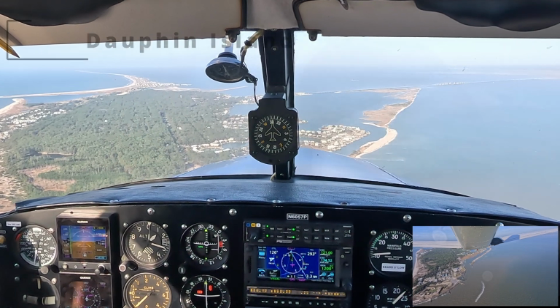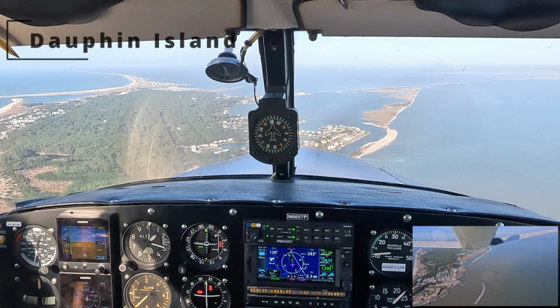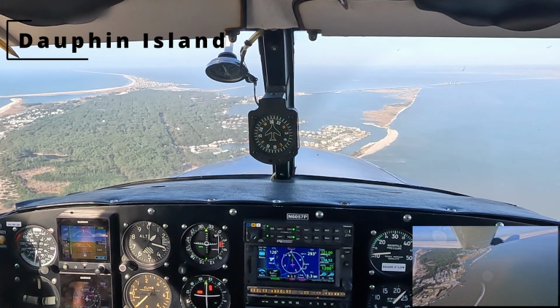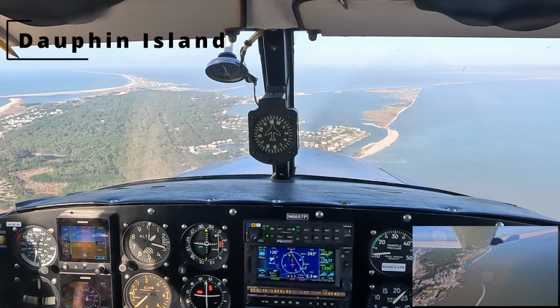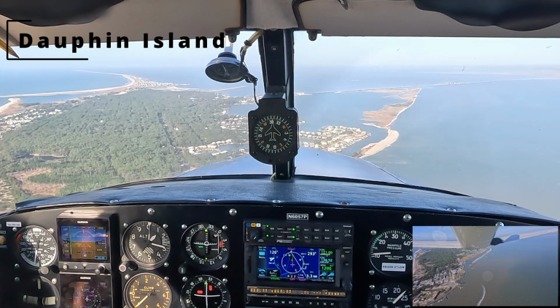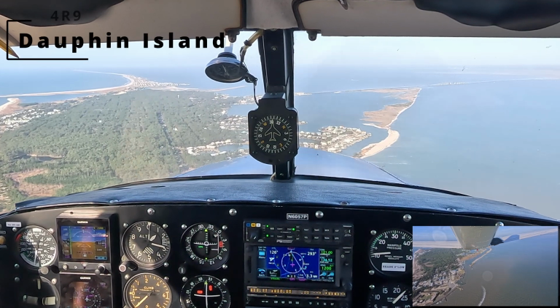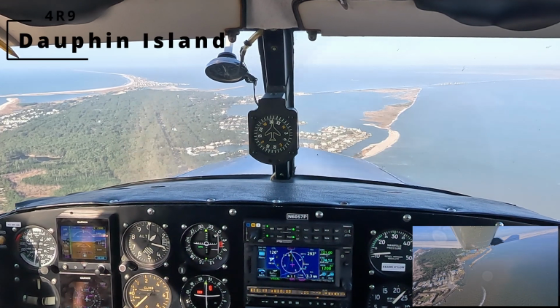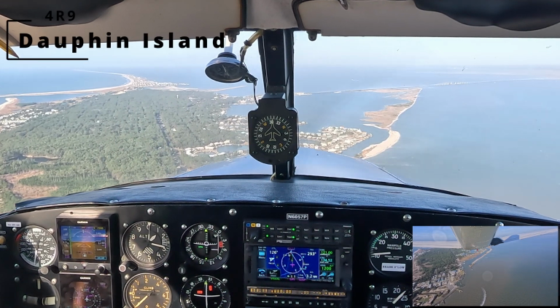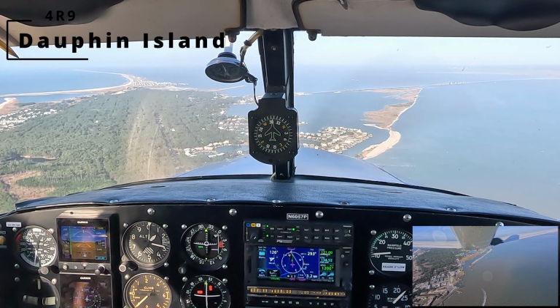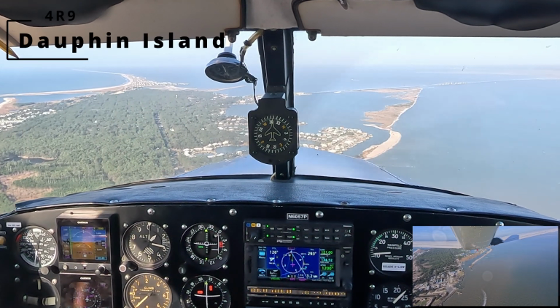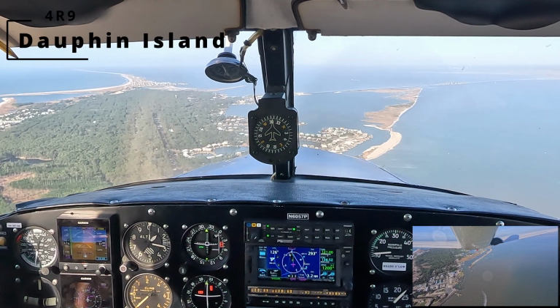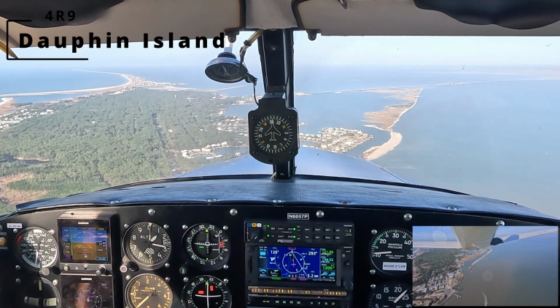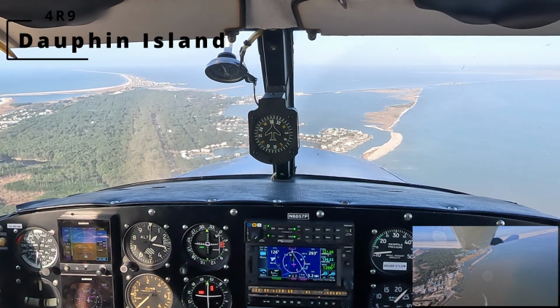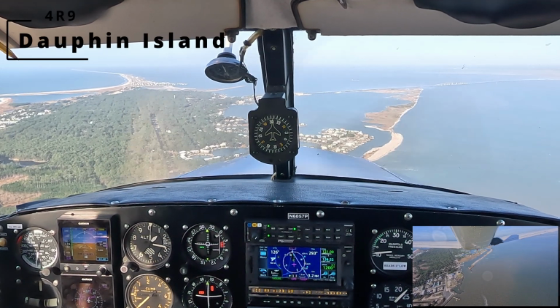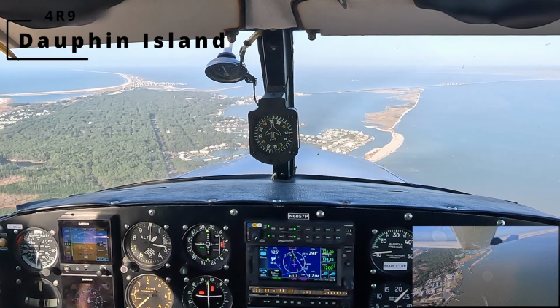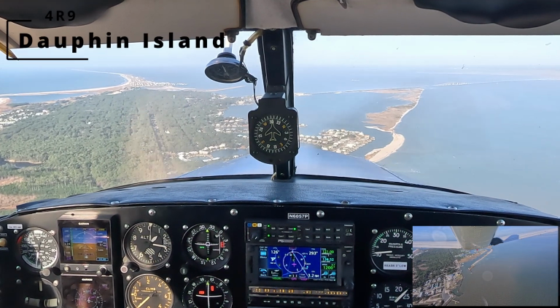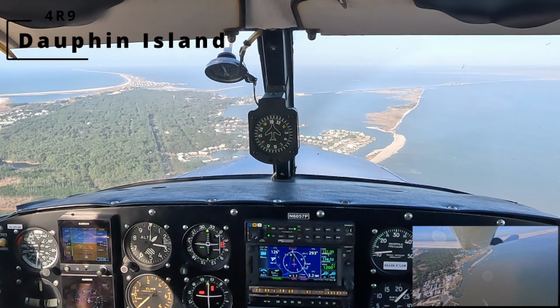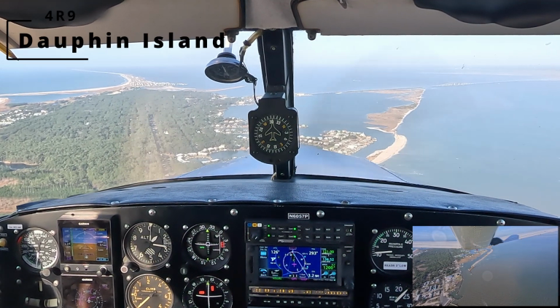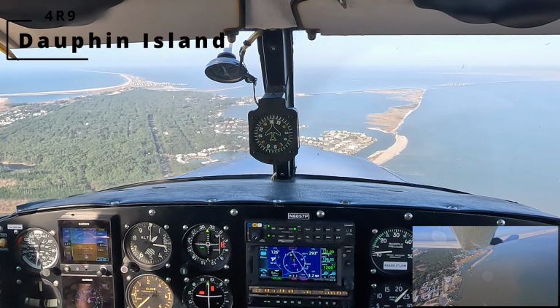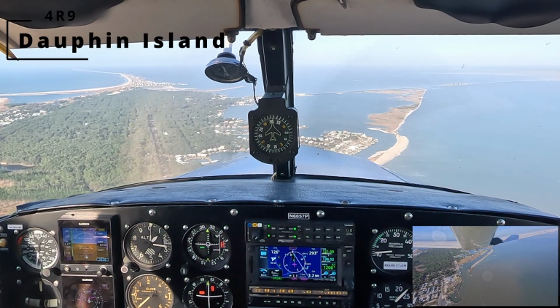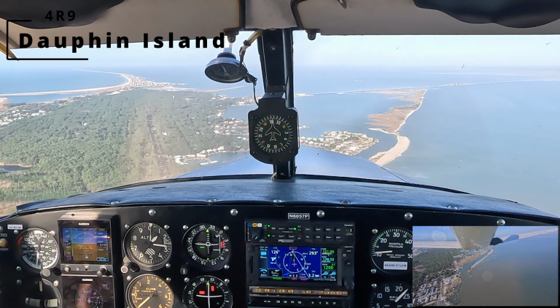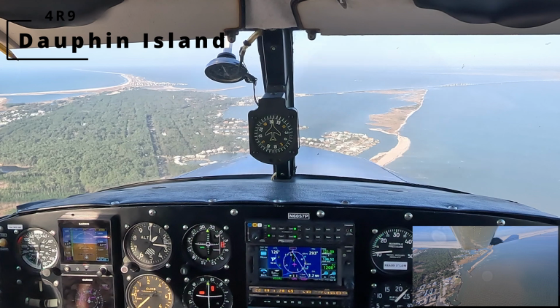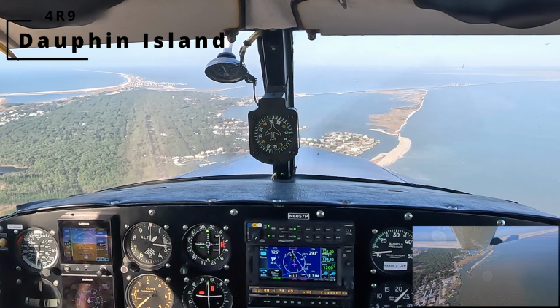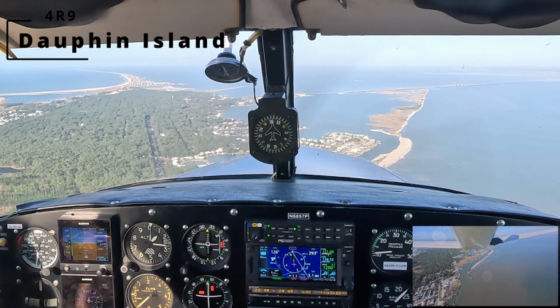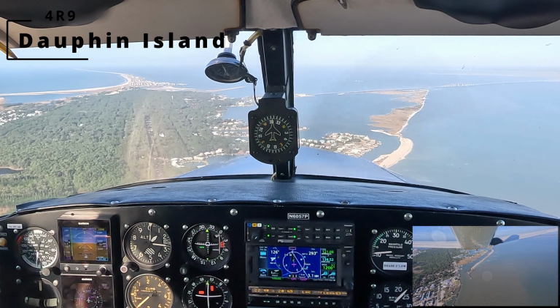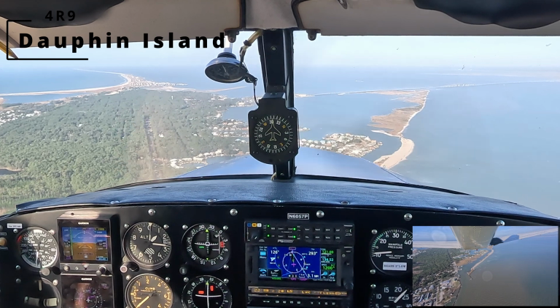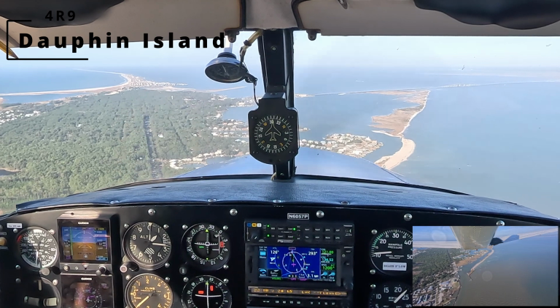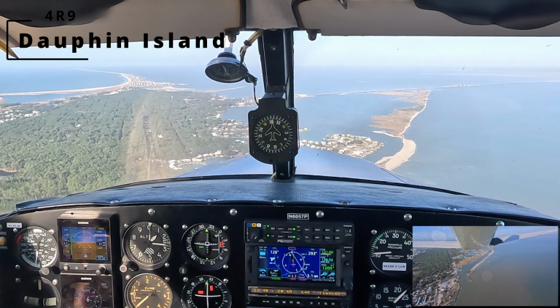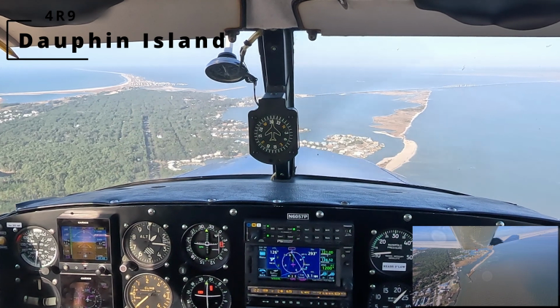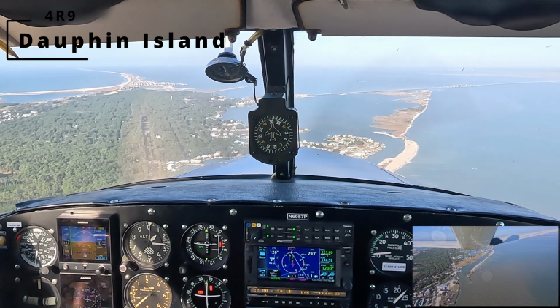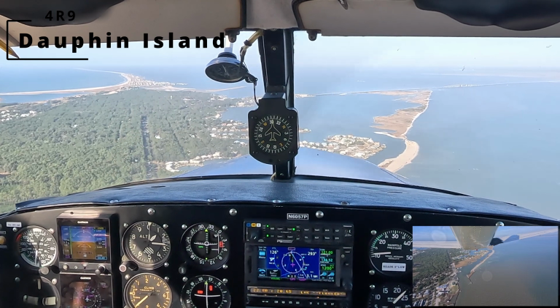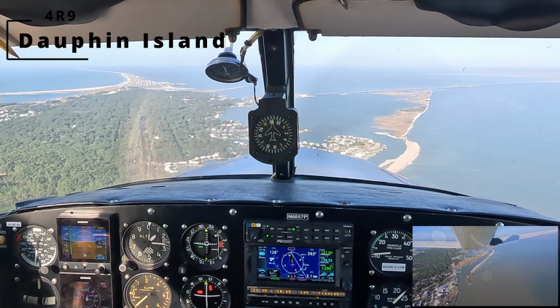Dolphin Island traffic, Comanche 5-7 Papa, 3 to the east, entering left downwind, runway 1-2, Dolphin Island.